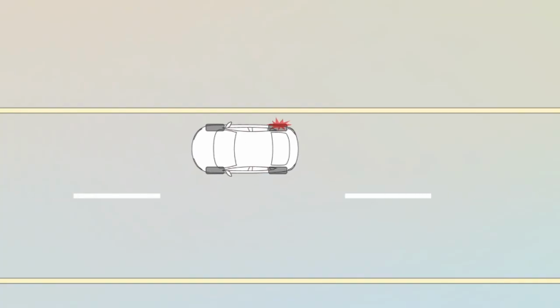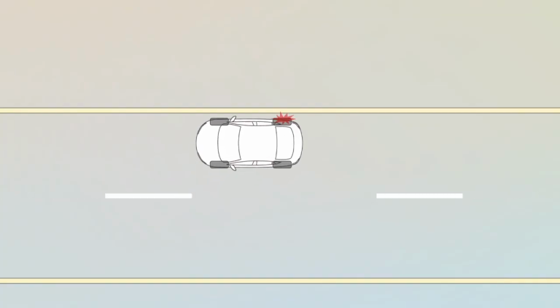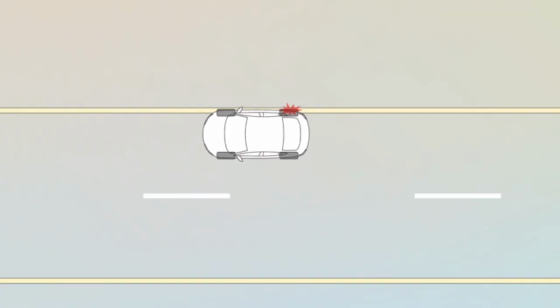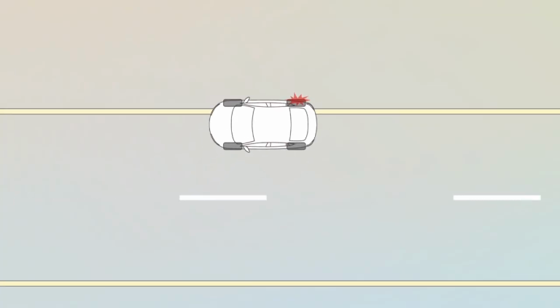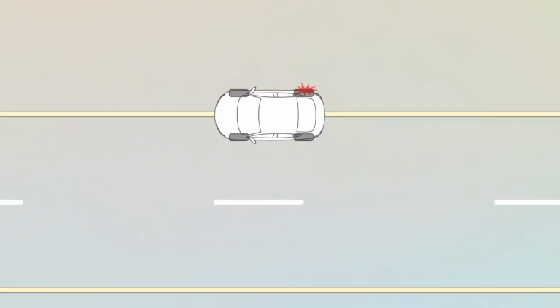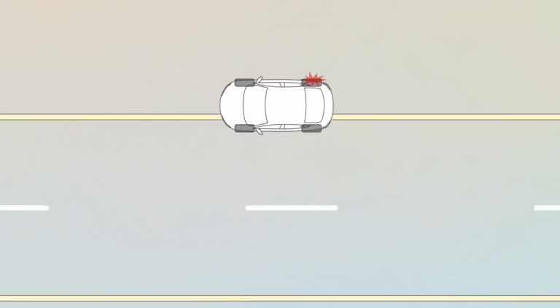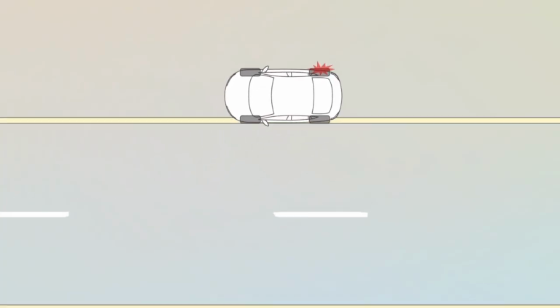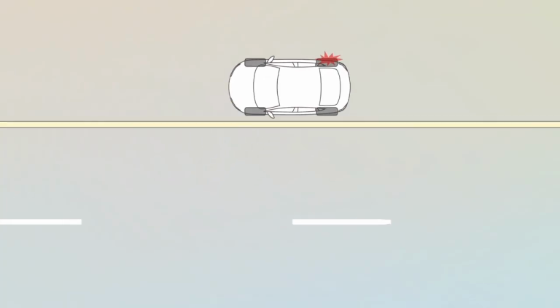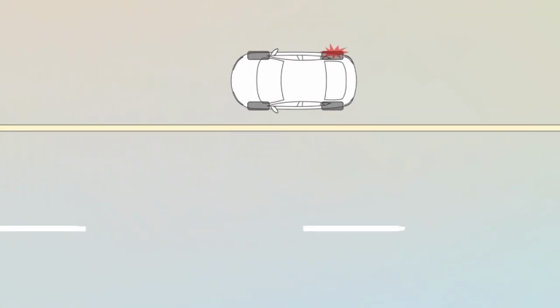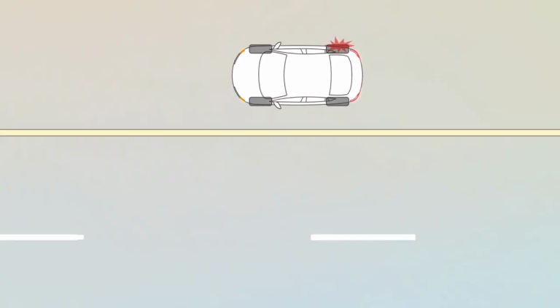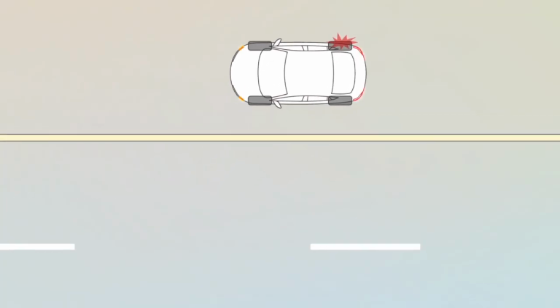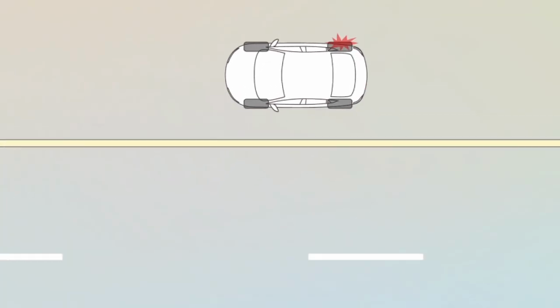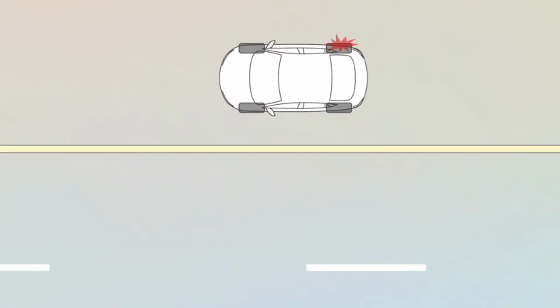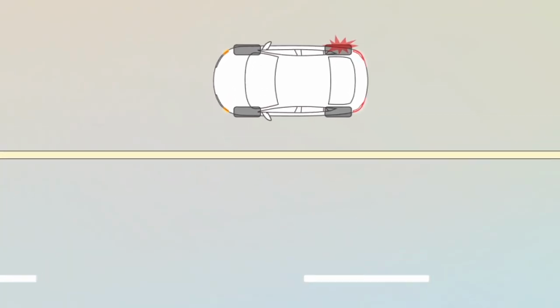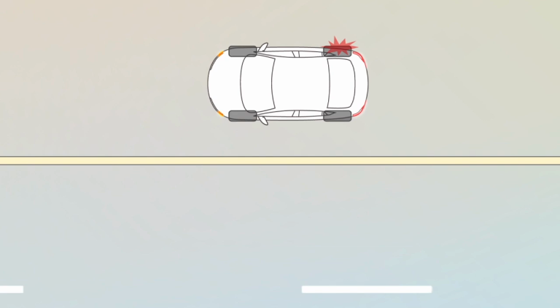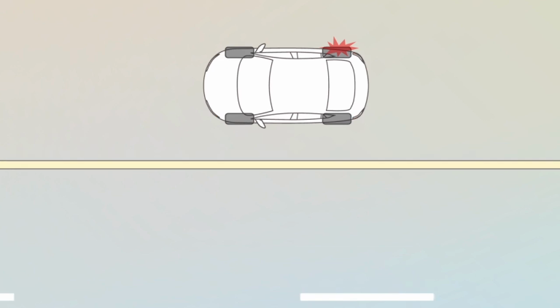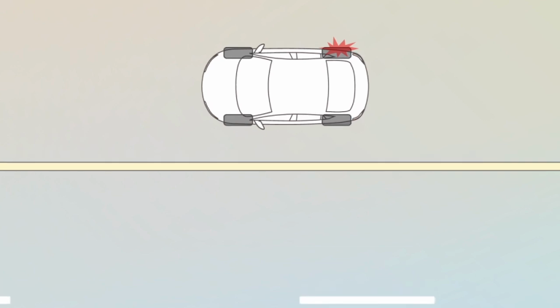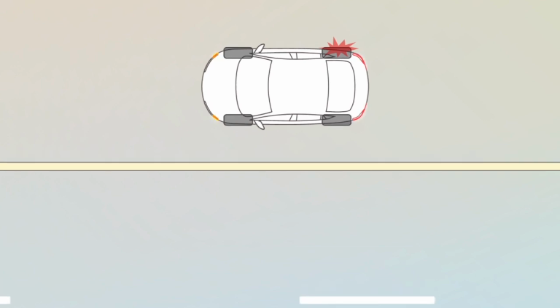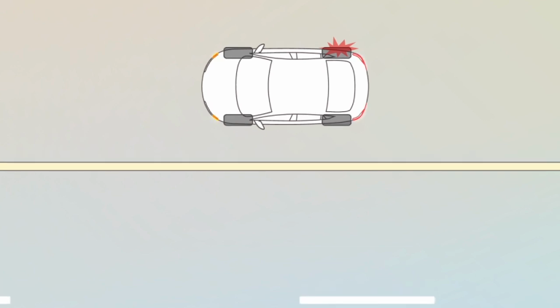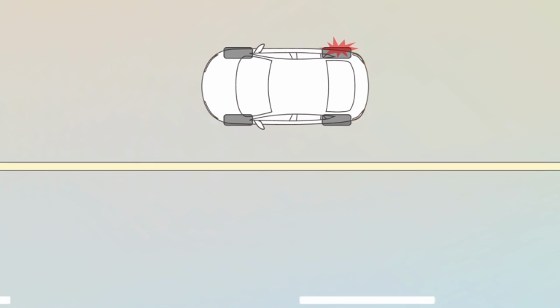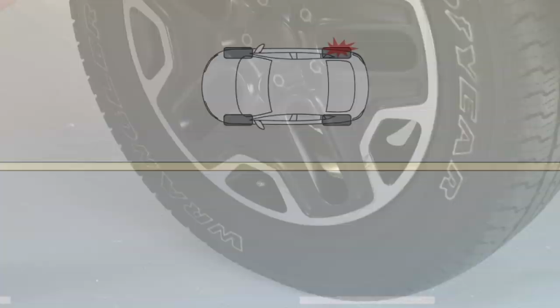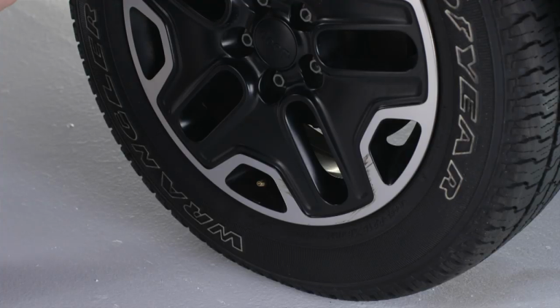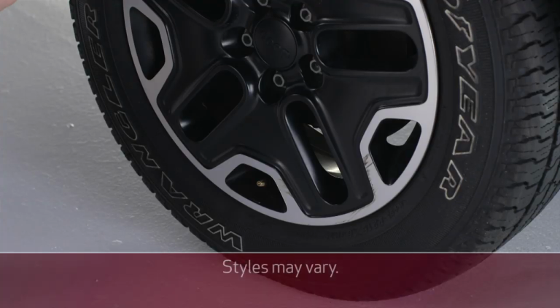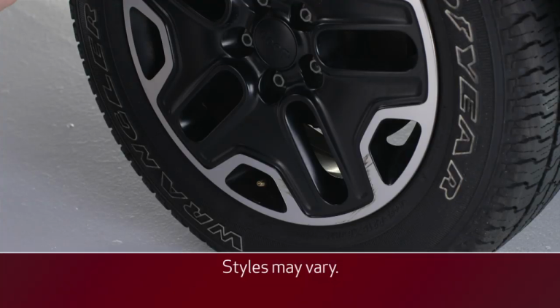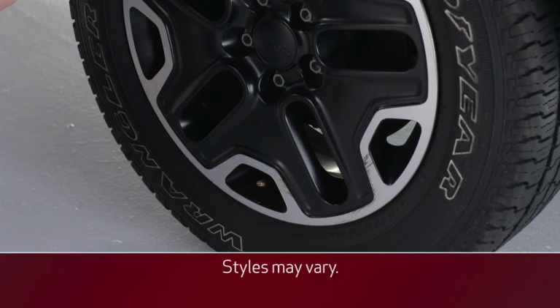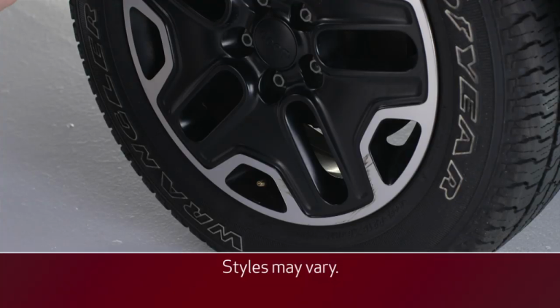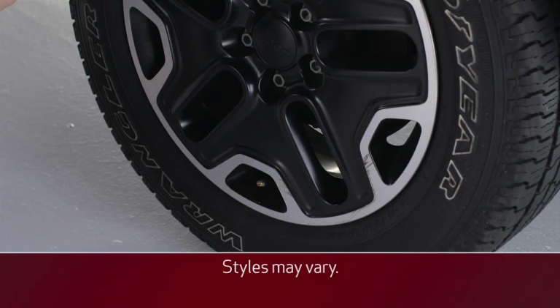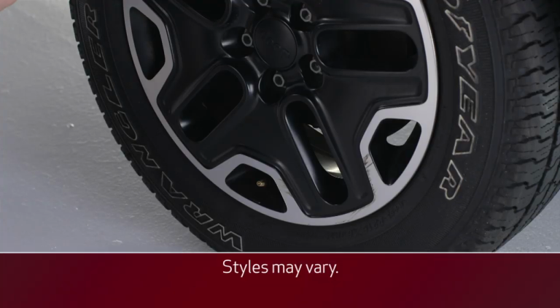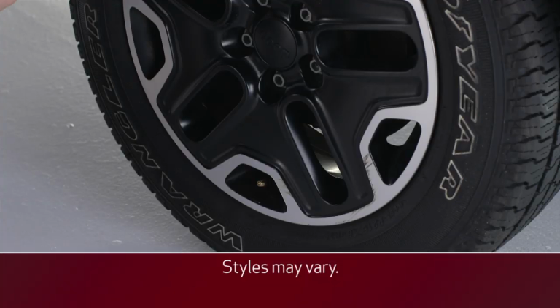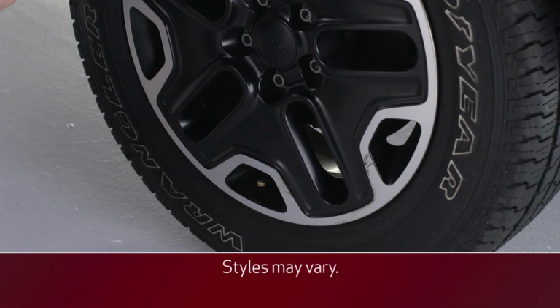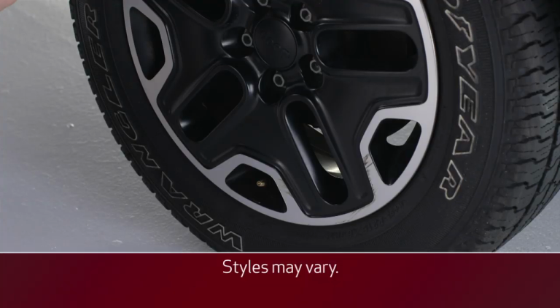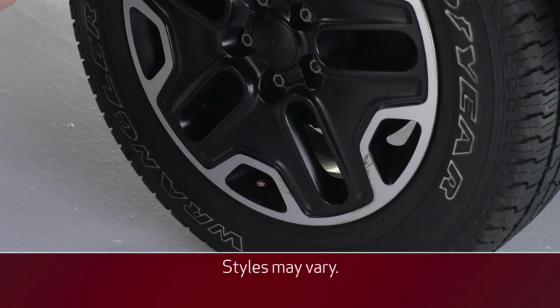If you do get a flat tire, find a safe location, park and turn on your hazard lights. Turn off the ignition and set the parking brake.